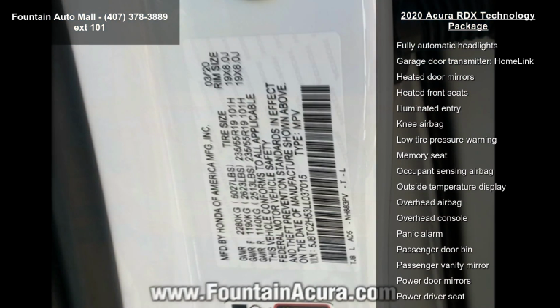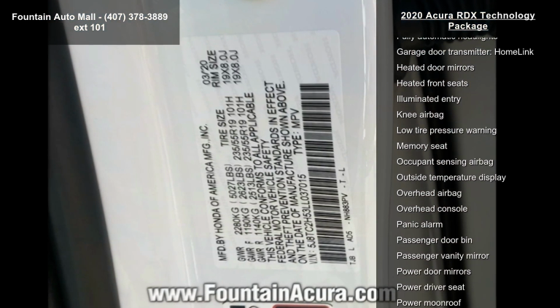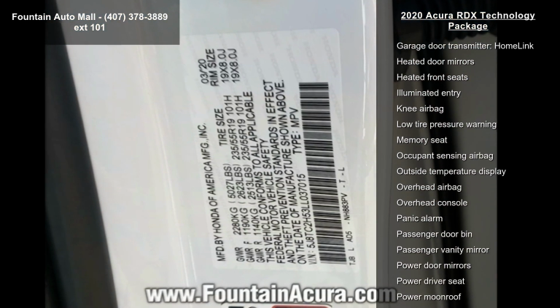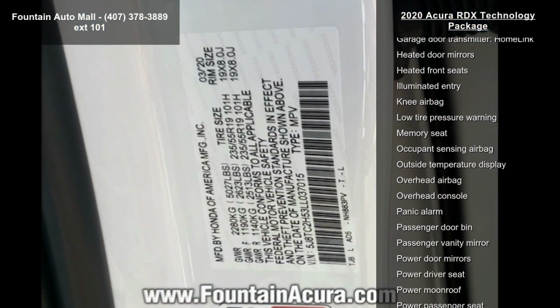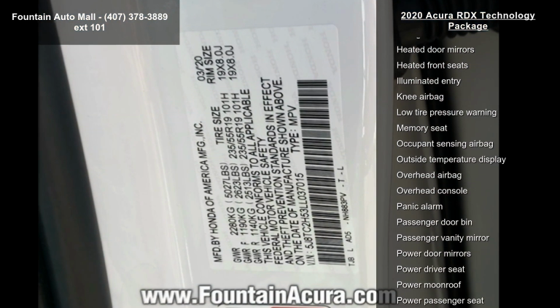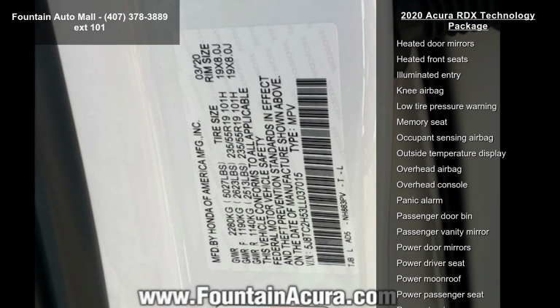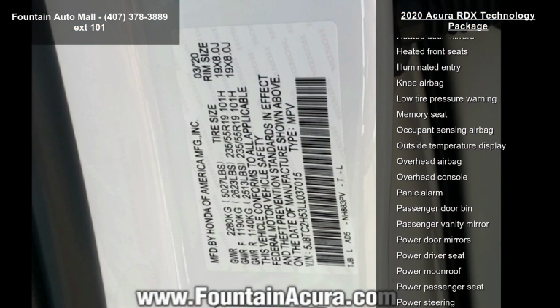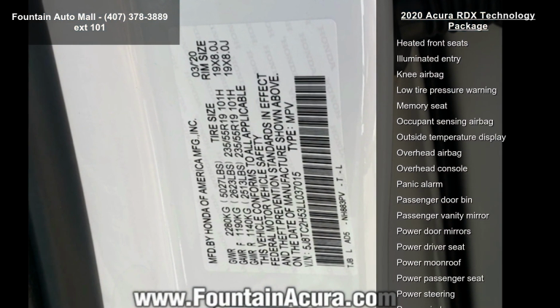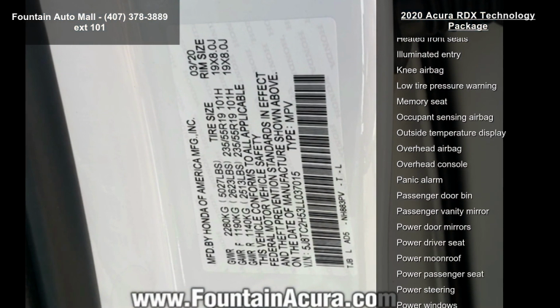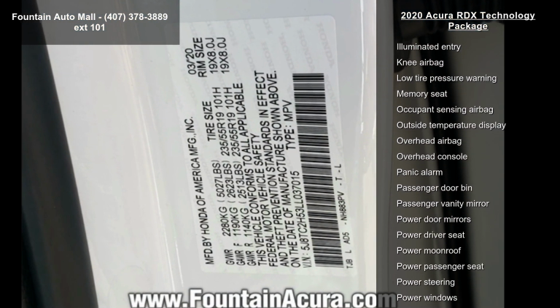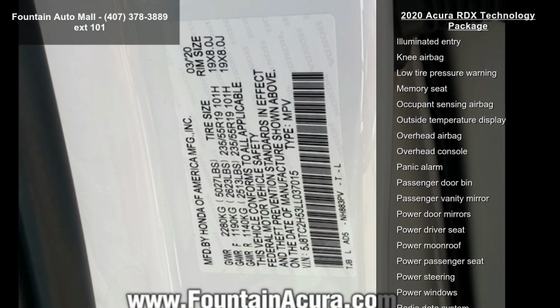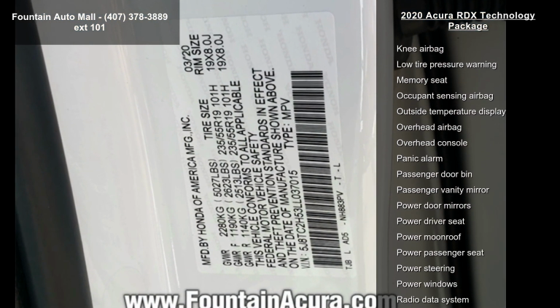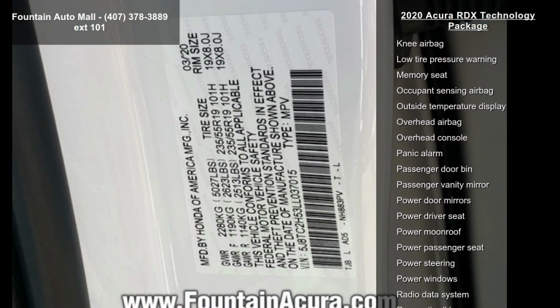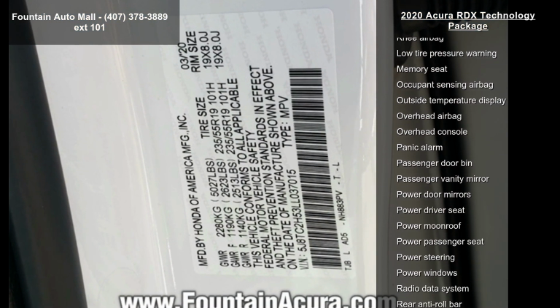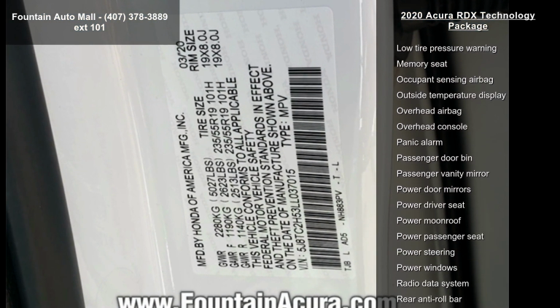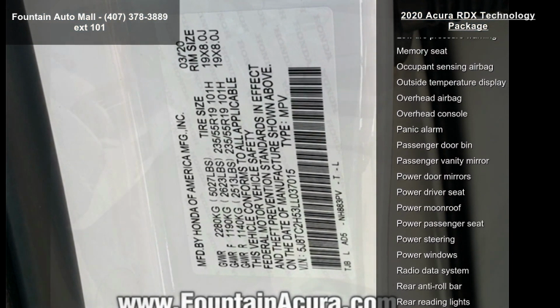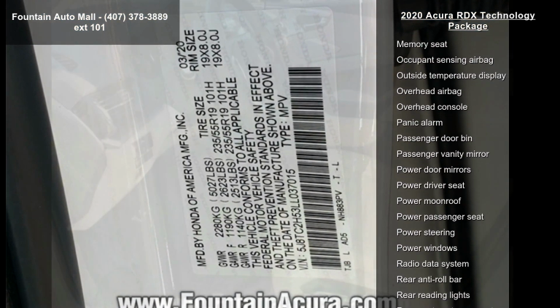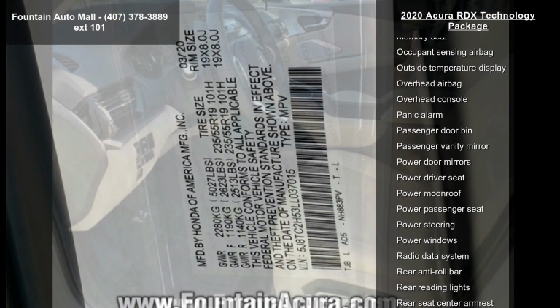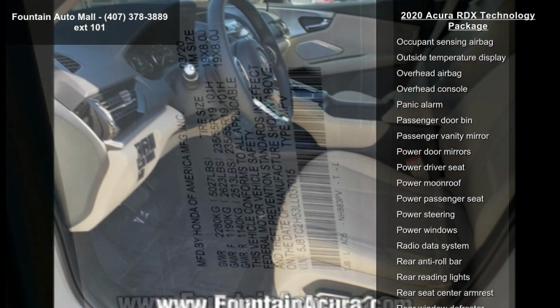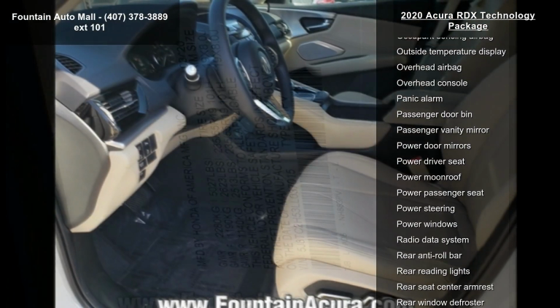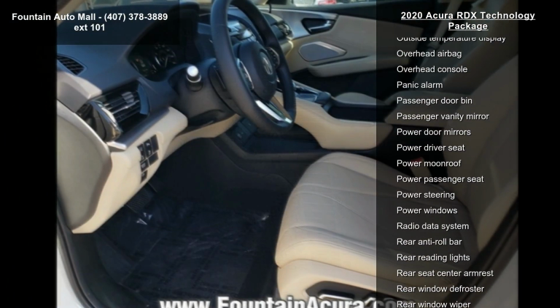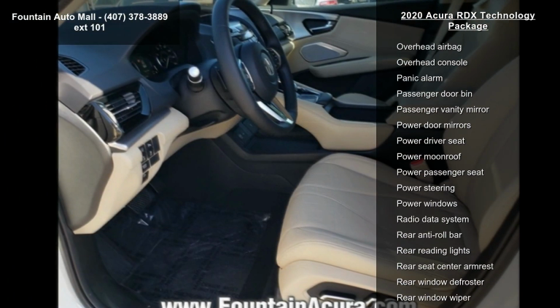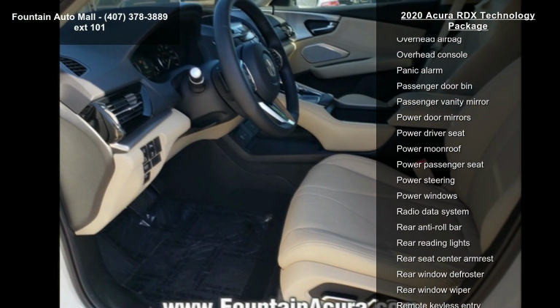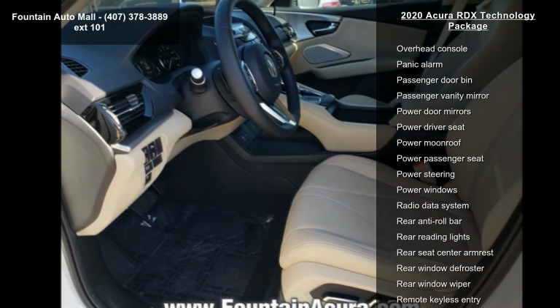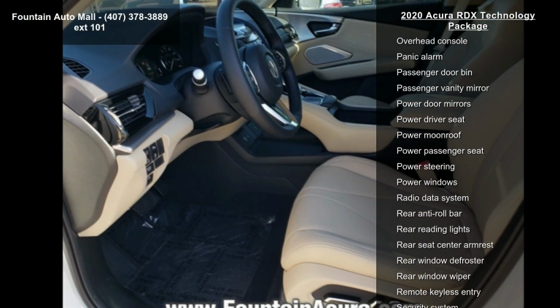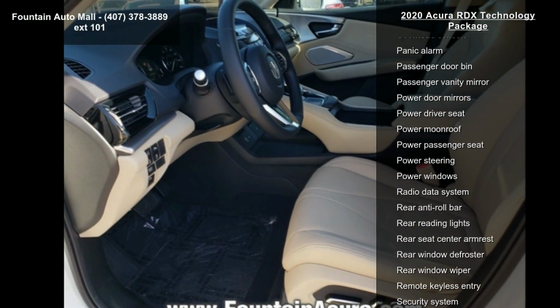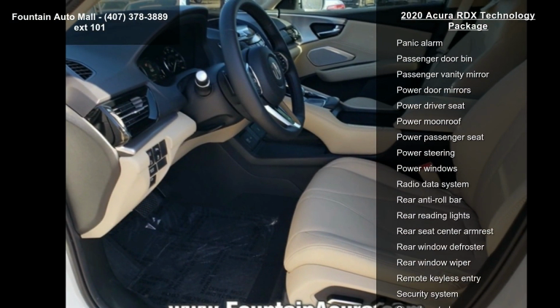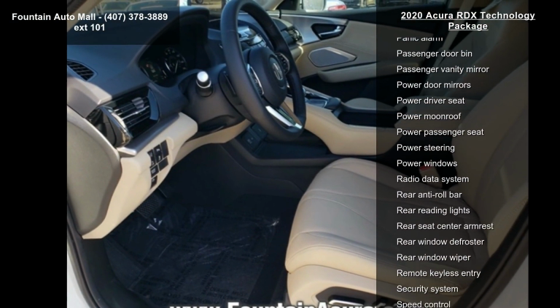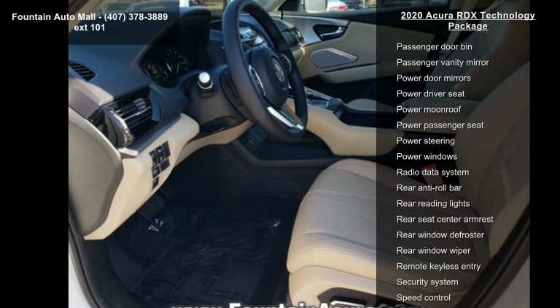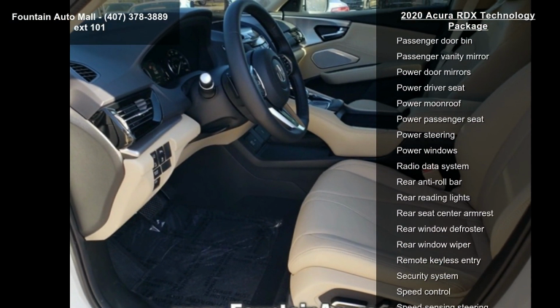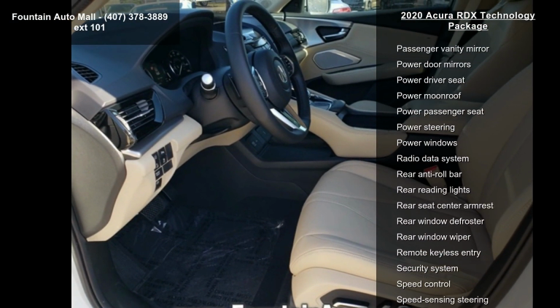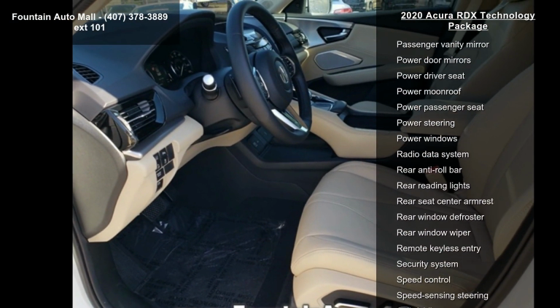4-Wheel Disc Brakes, Air Conditioning, Electronic Stability Control, and Front Bucket Seats.